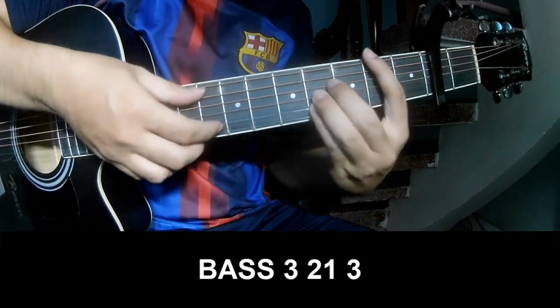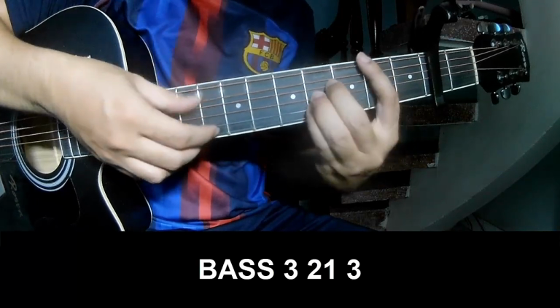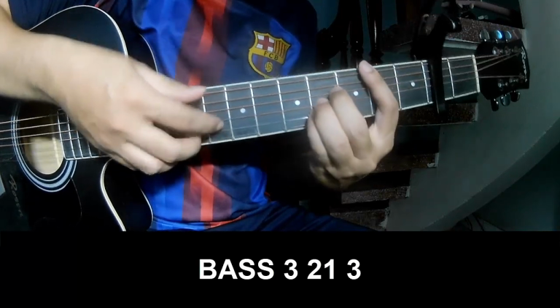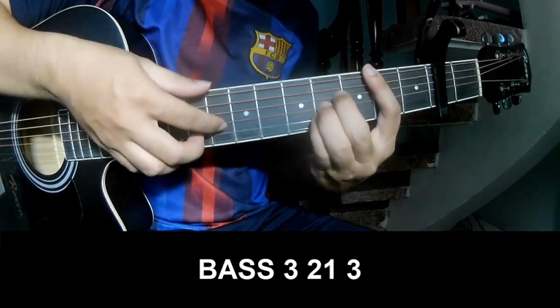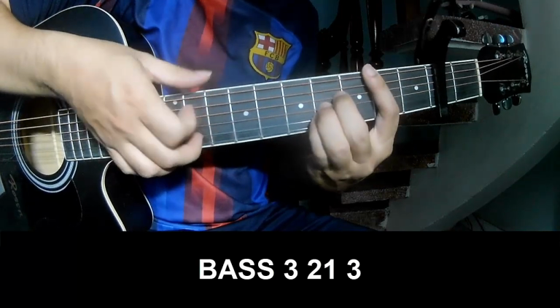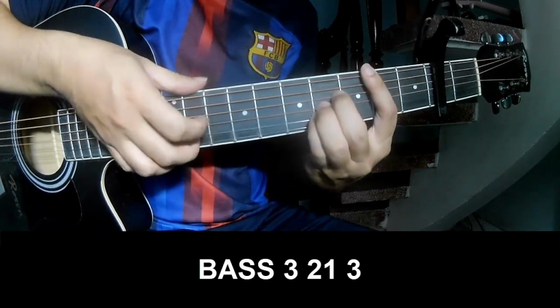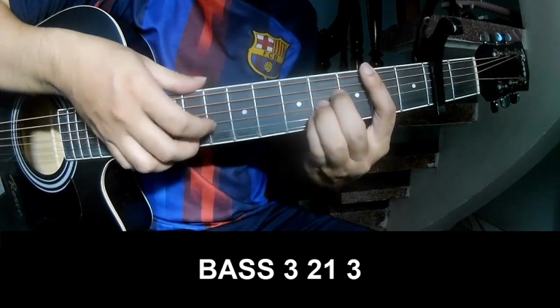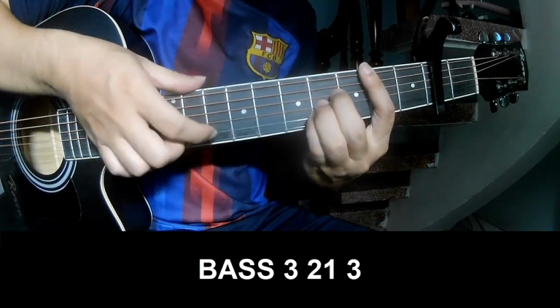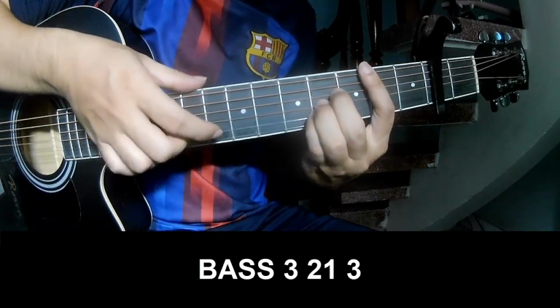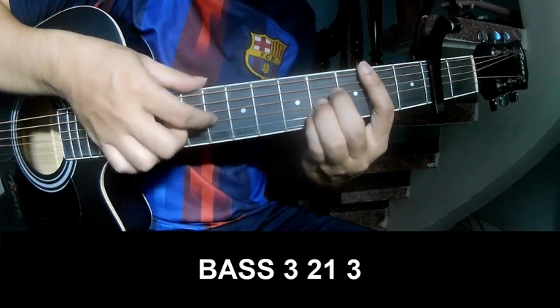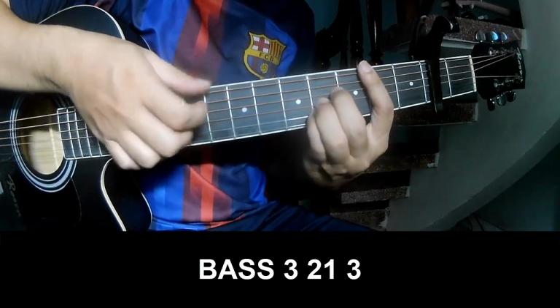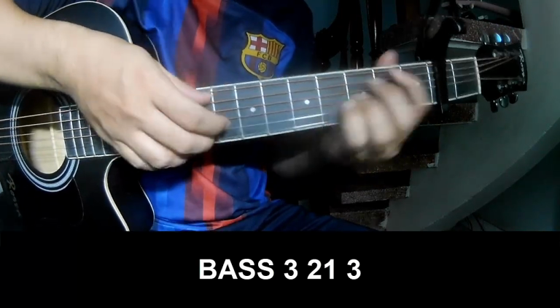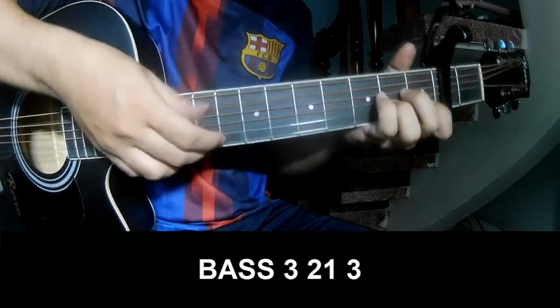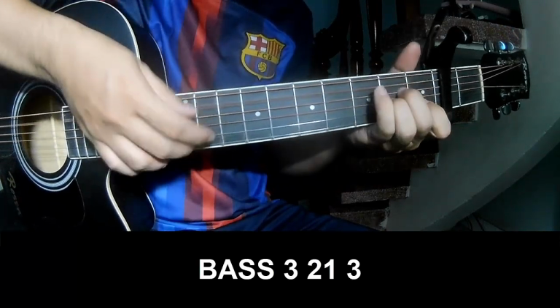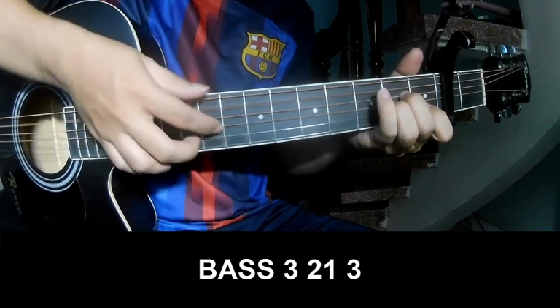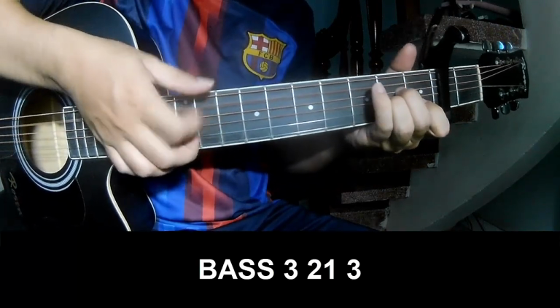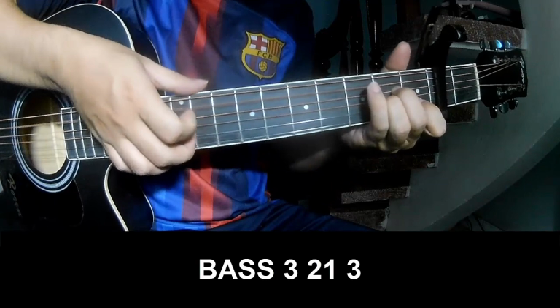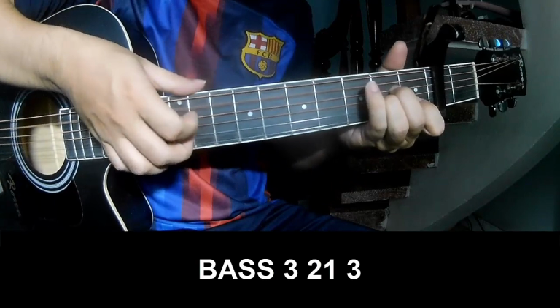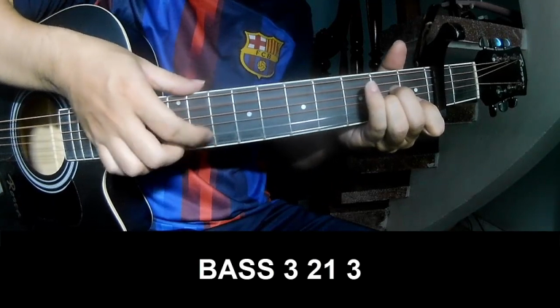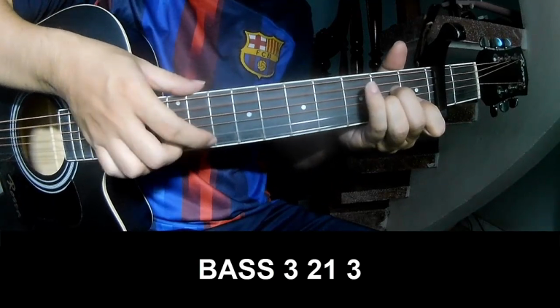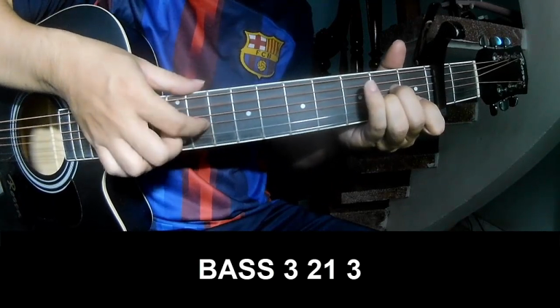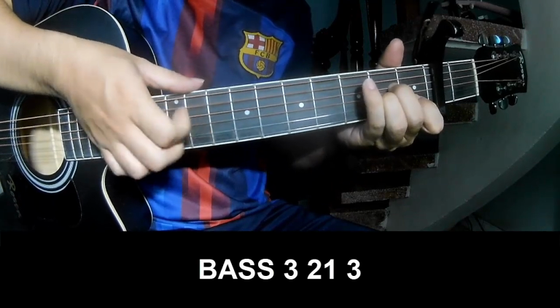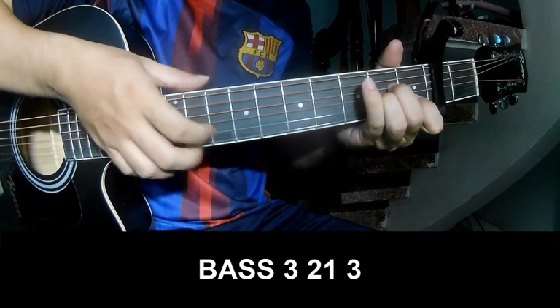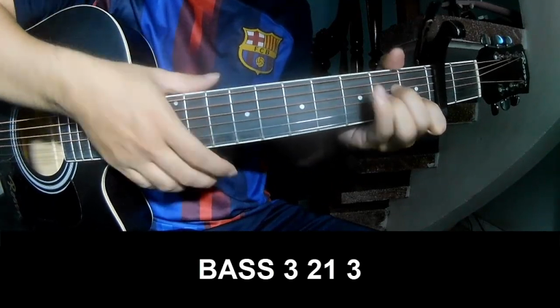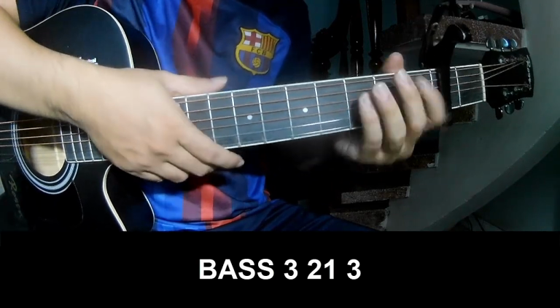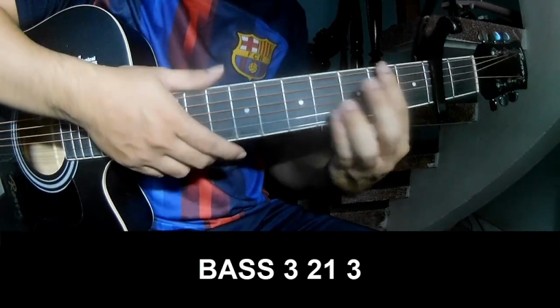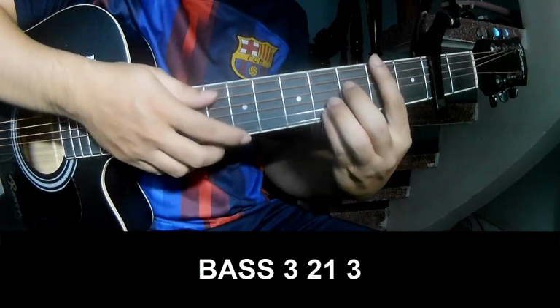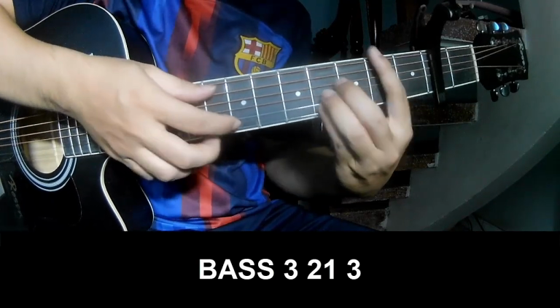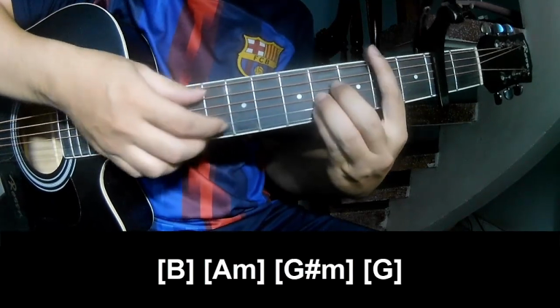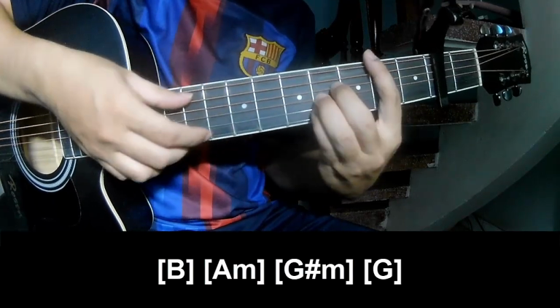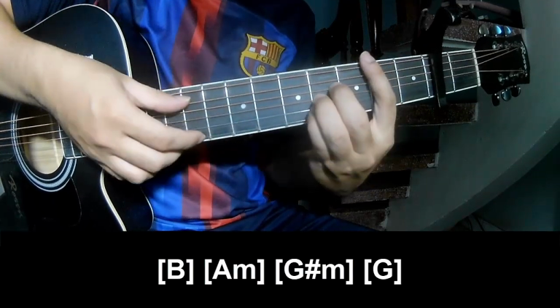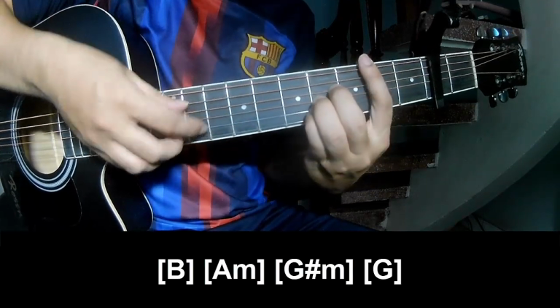Page 3, 2, 1, 3. Page 3, 2, 1, 3. And to play long B.